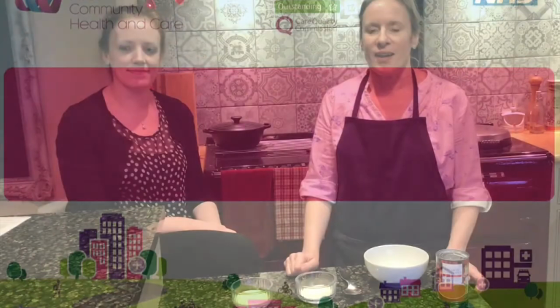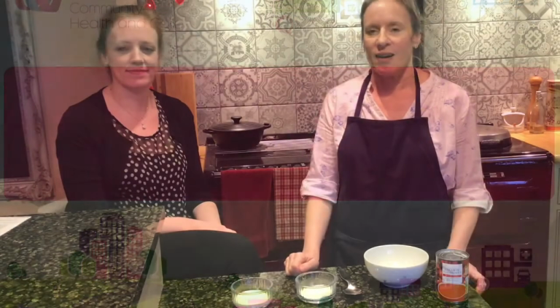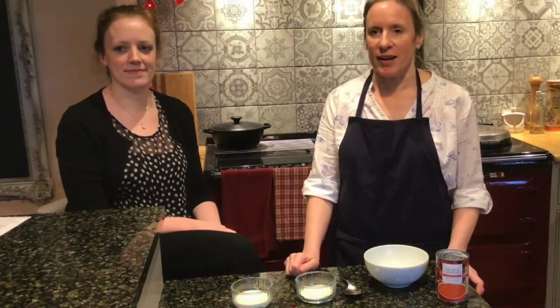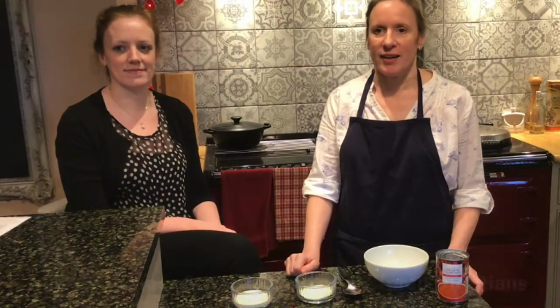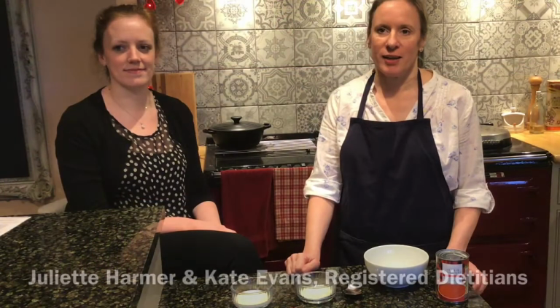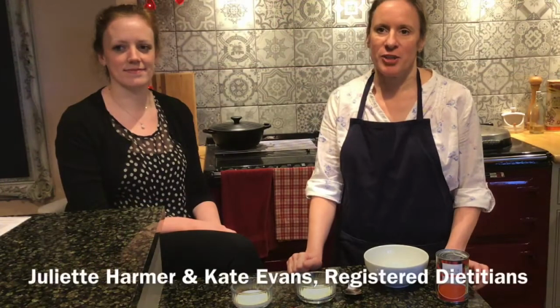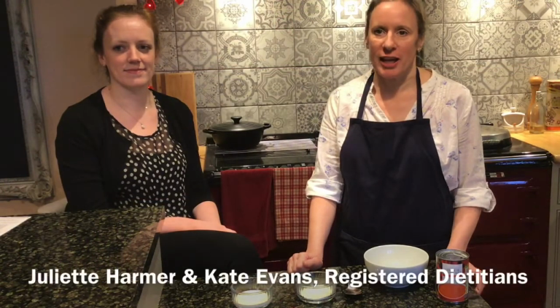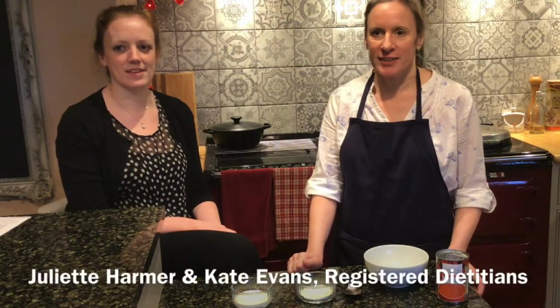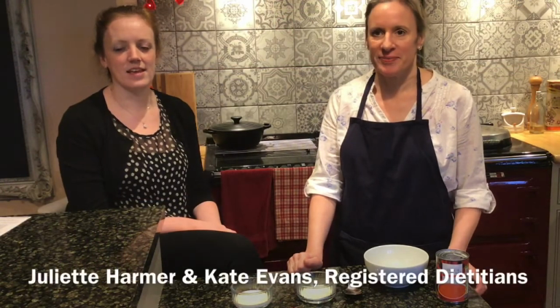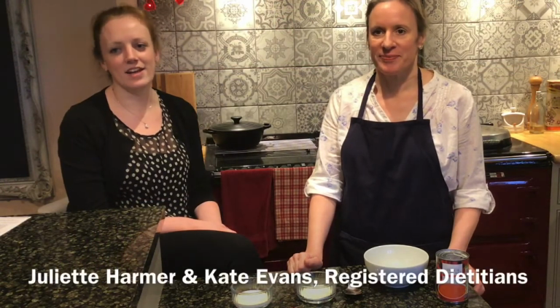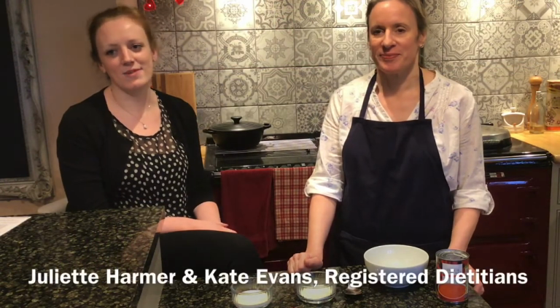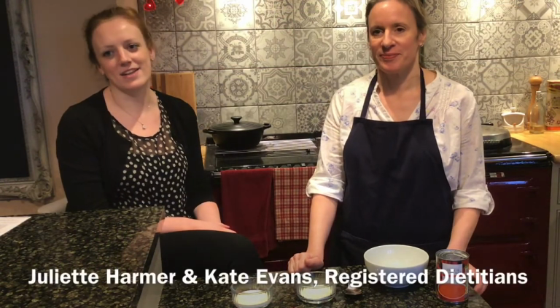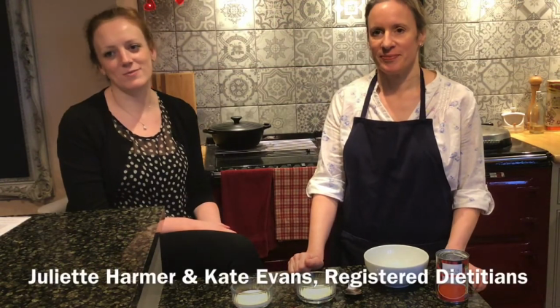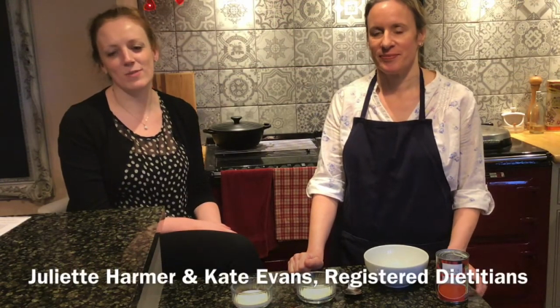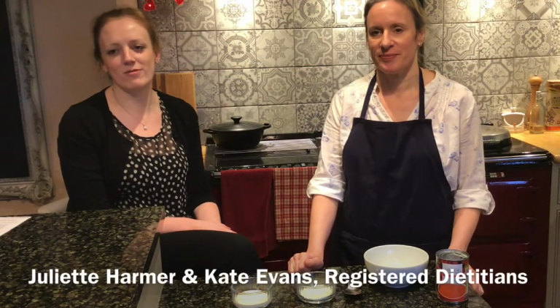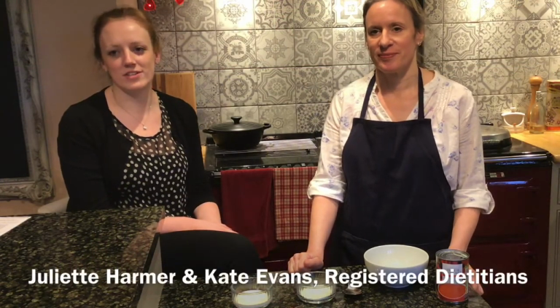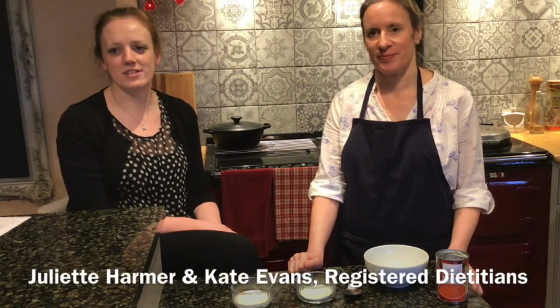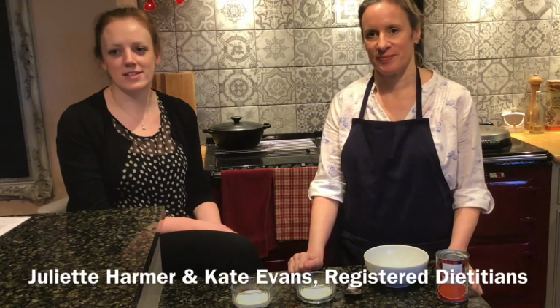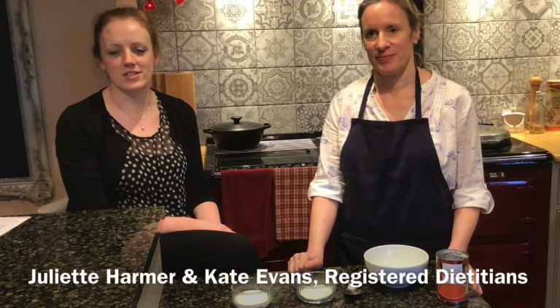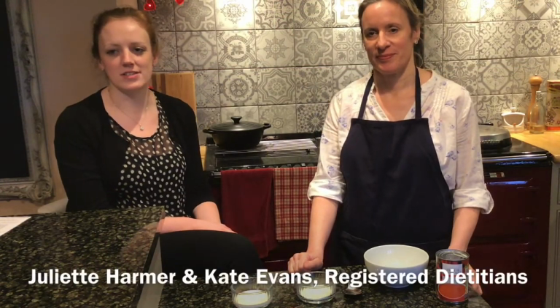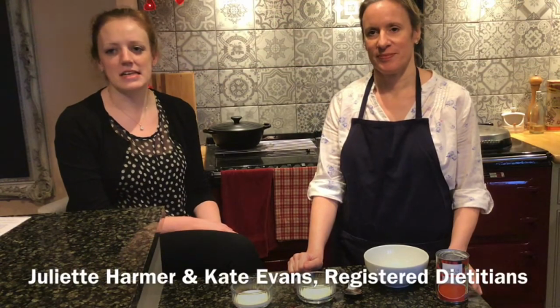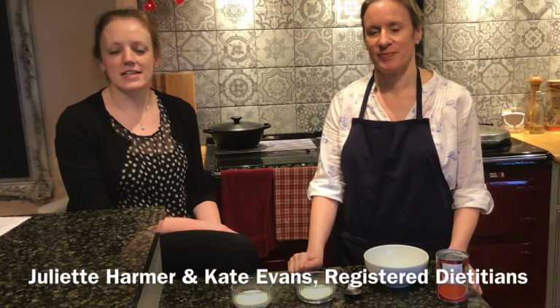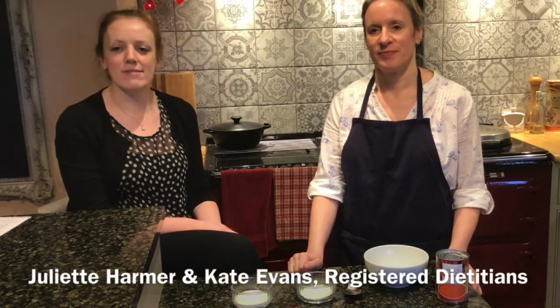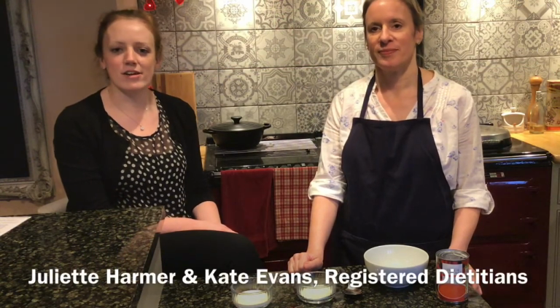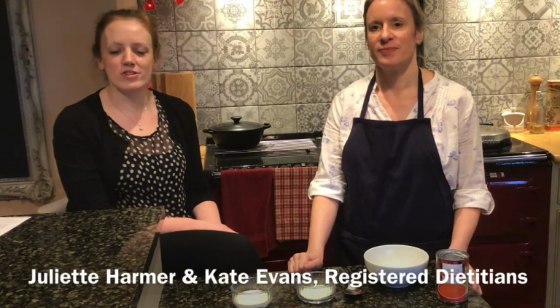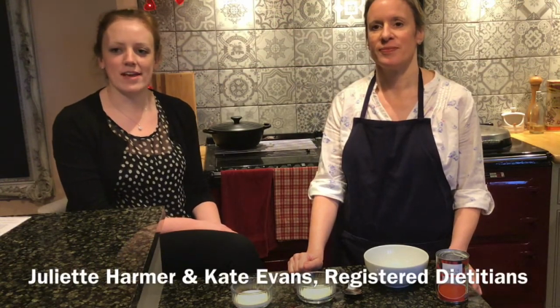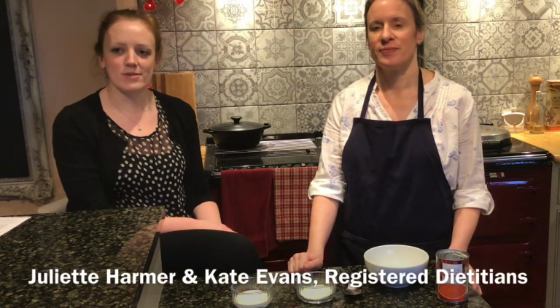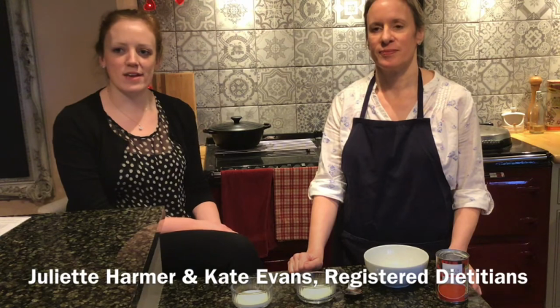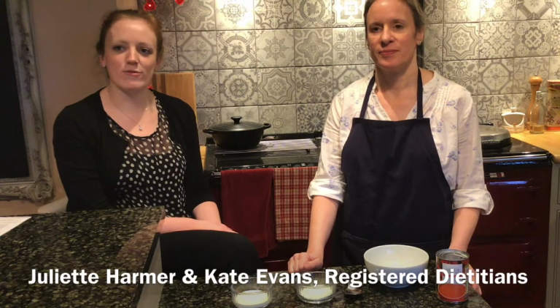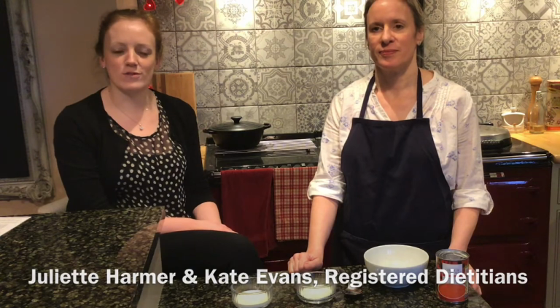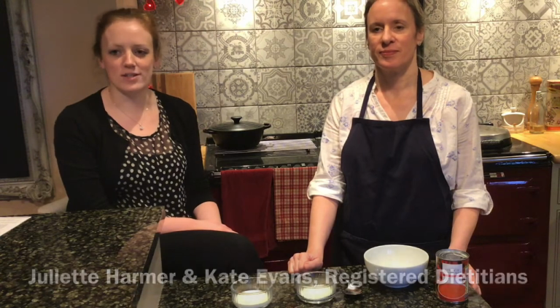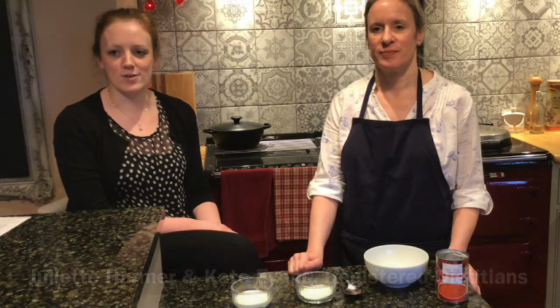Hi, I'm Juliet and I'm Kate. We're both registered dietitians. Today we're going to show you how to make a fortified soup.